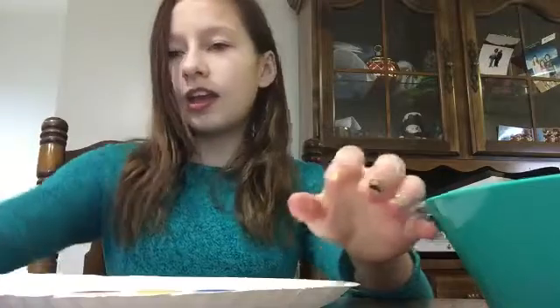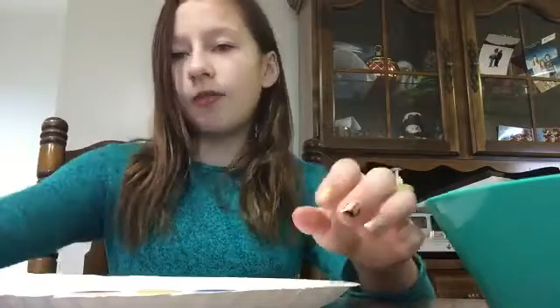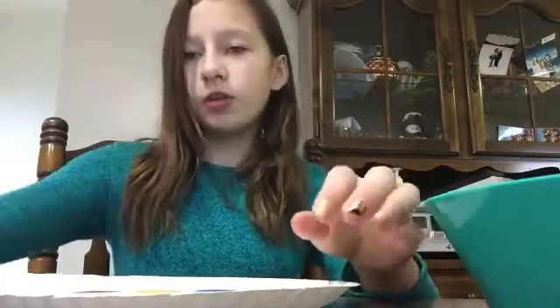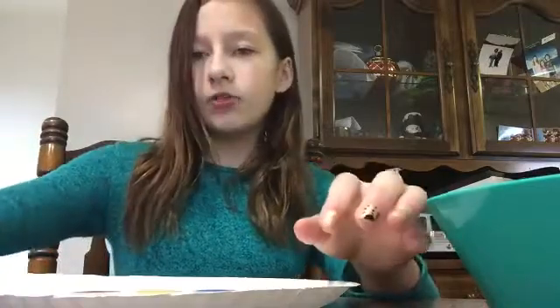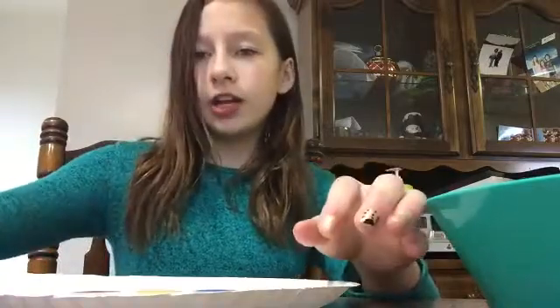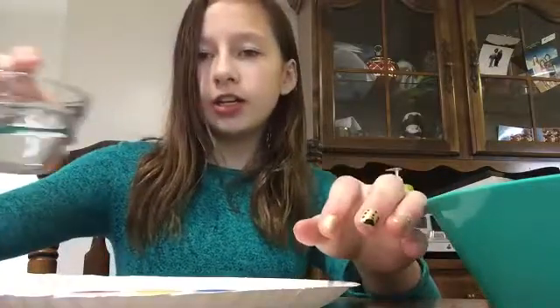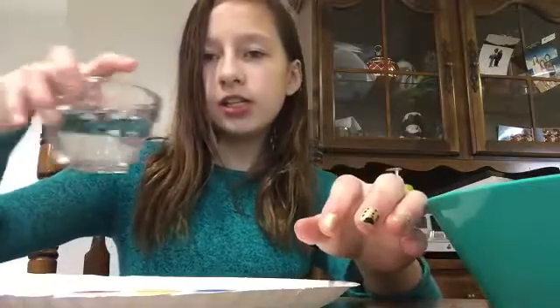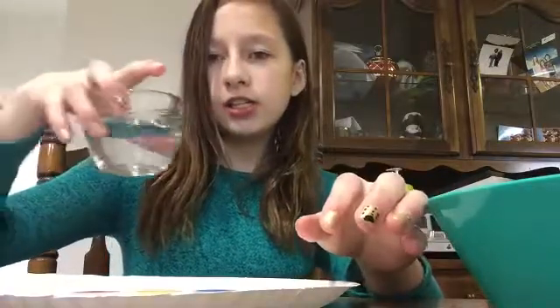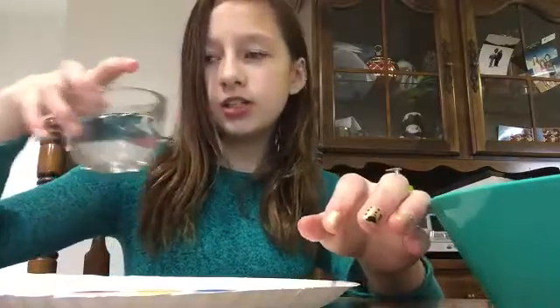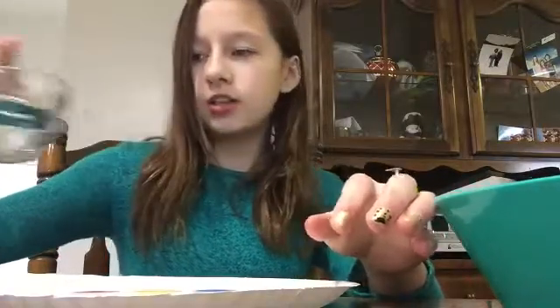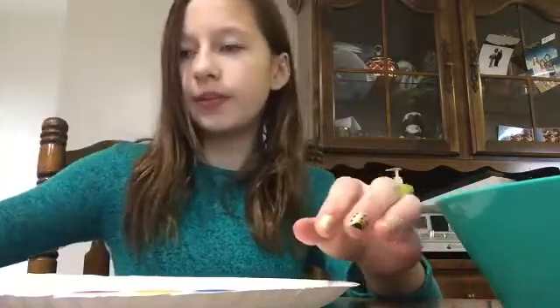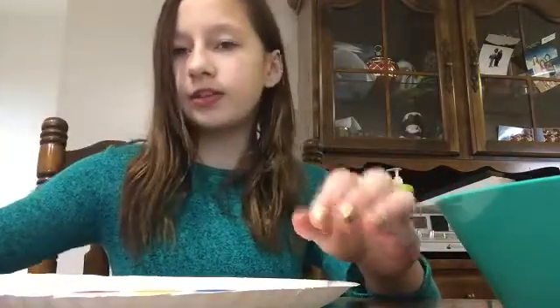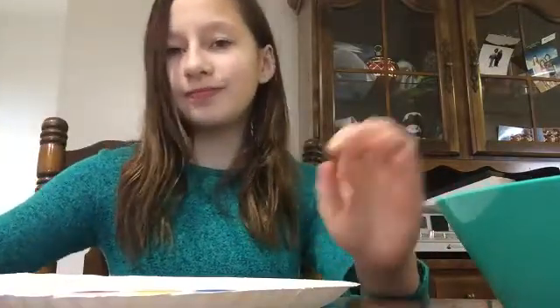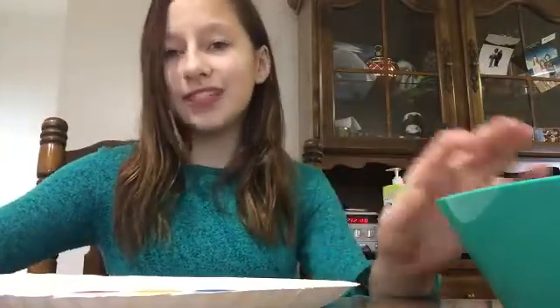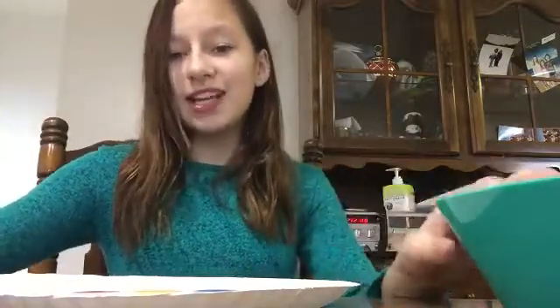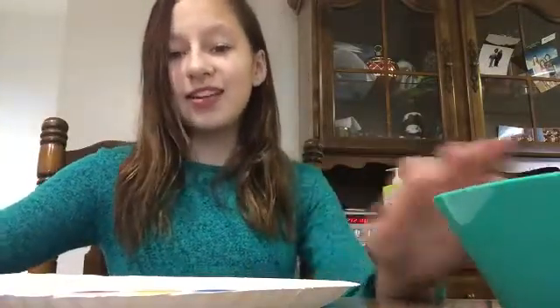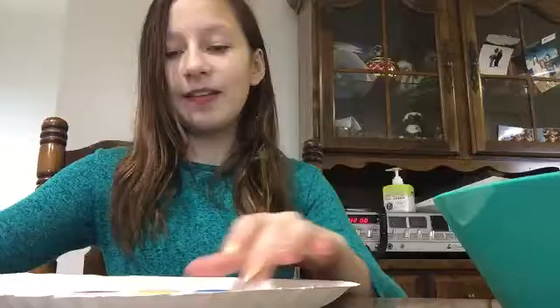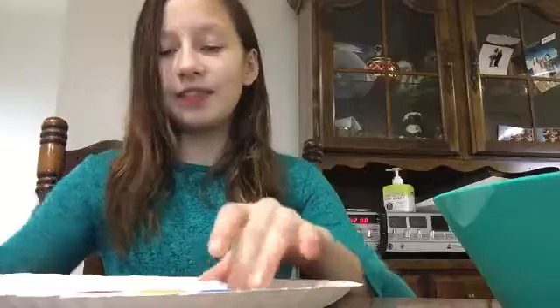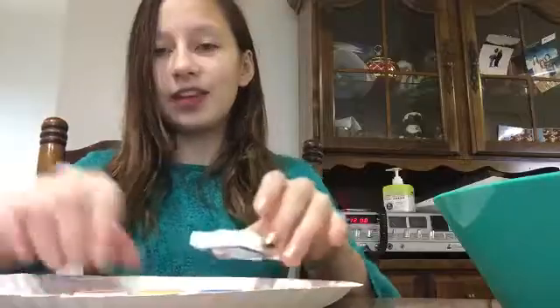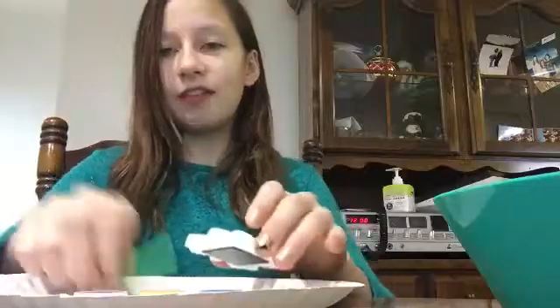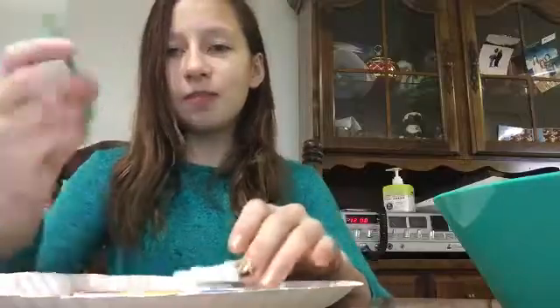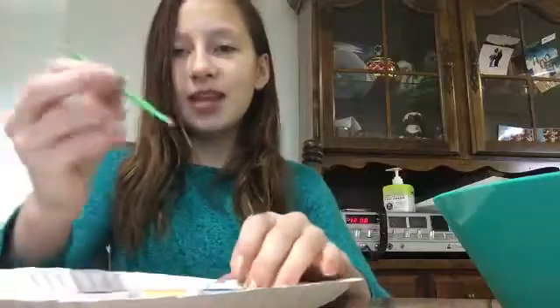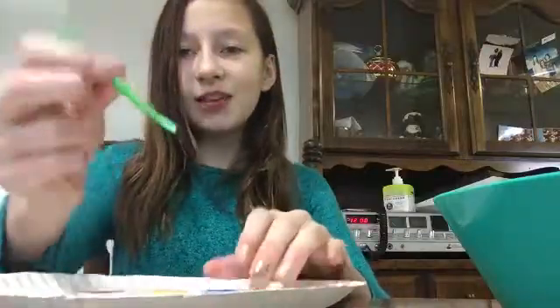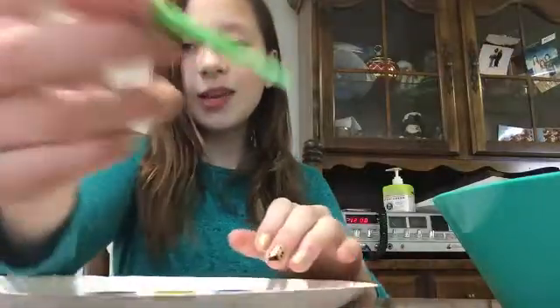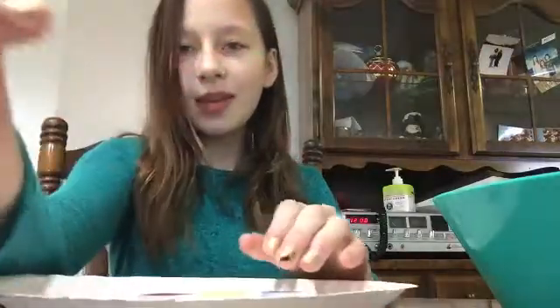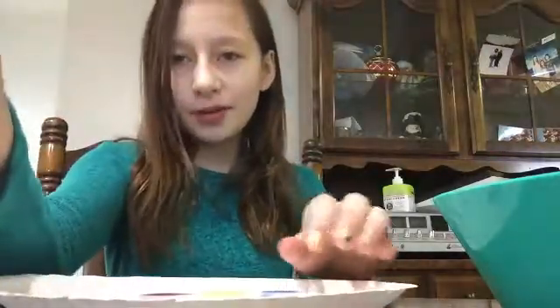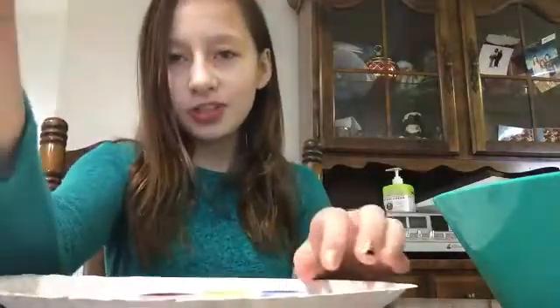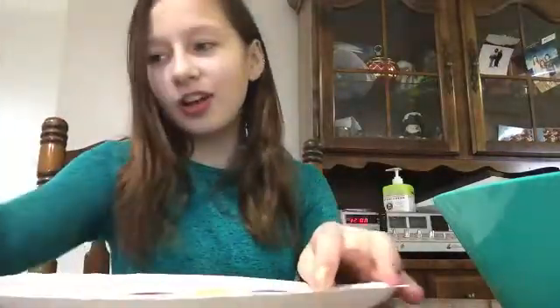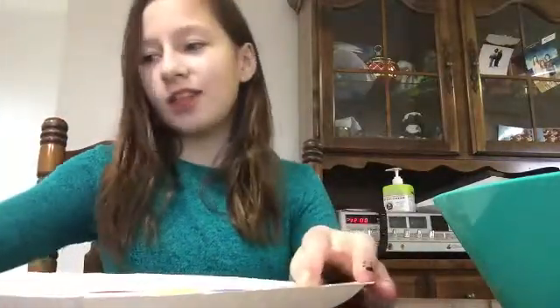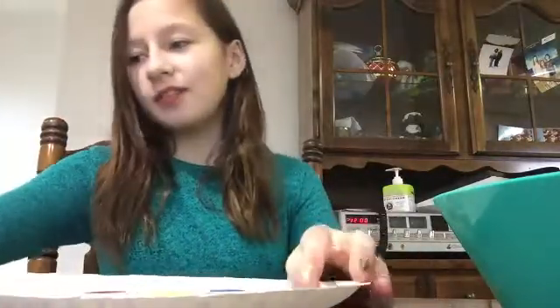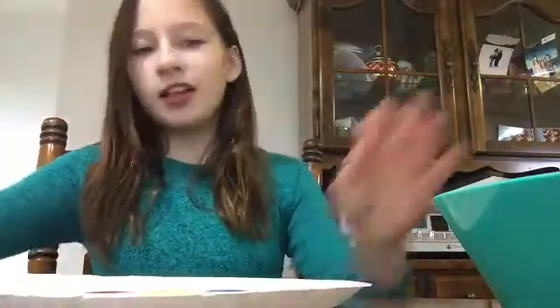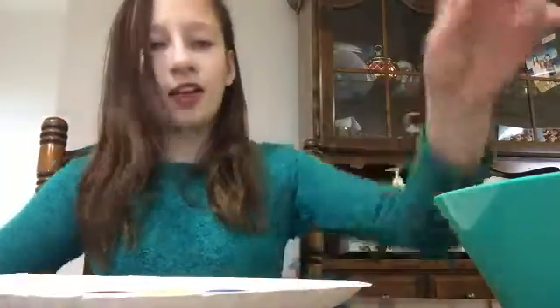I have my water over here, and I have a little mini green paintbrush. Okay, let's go.